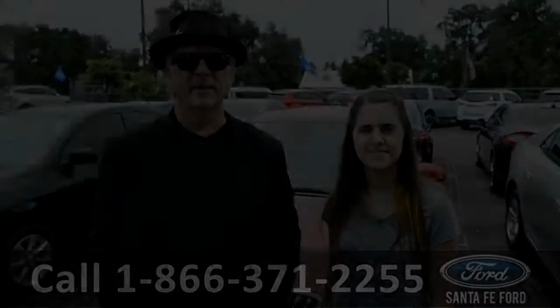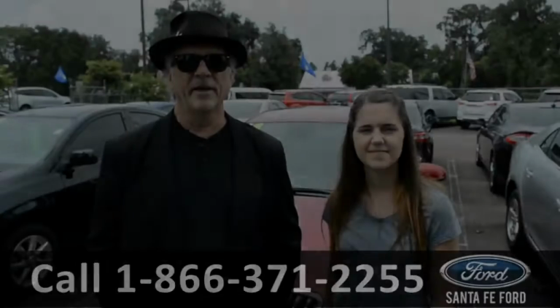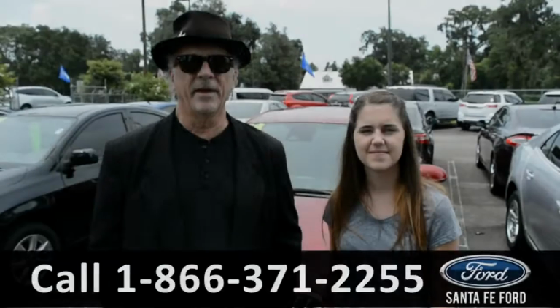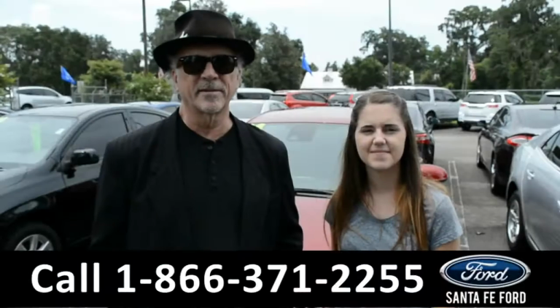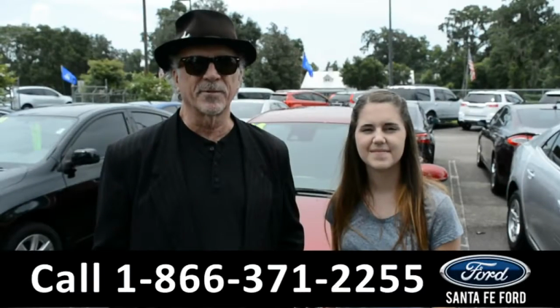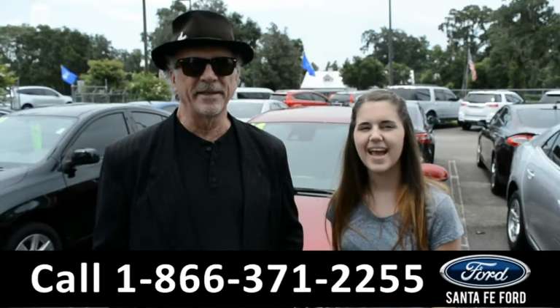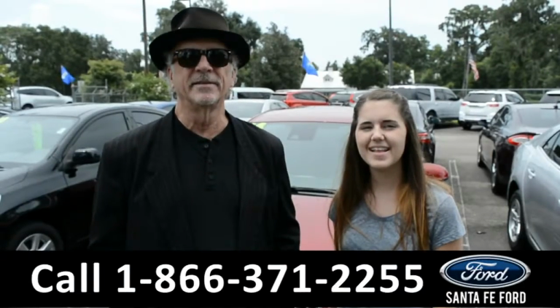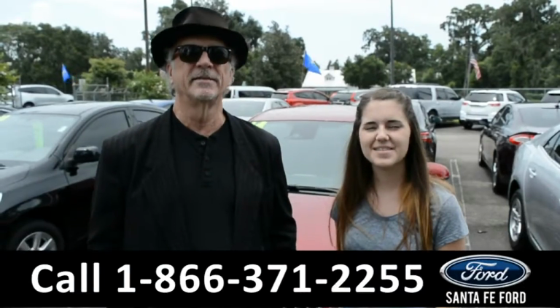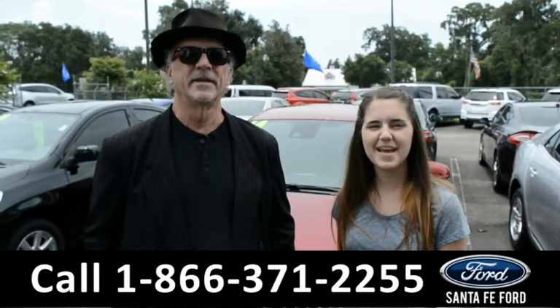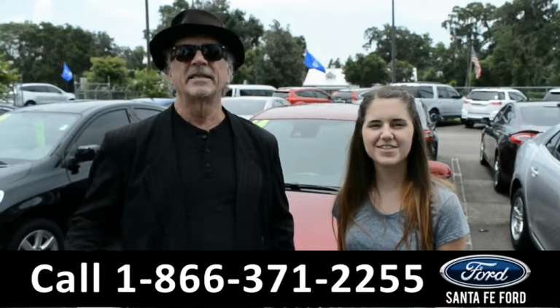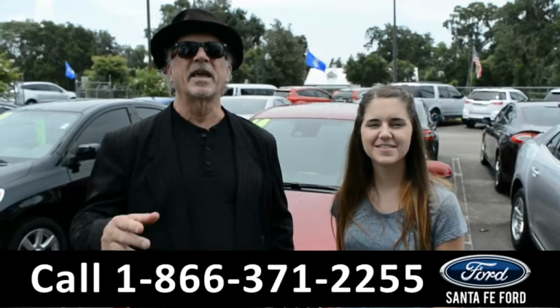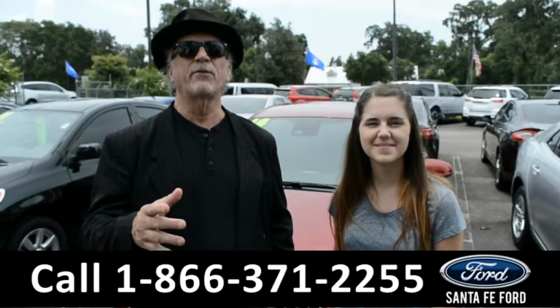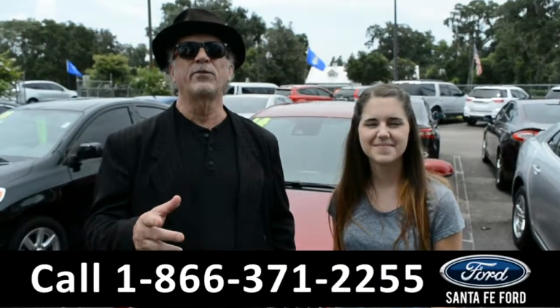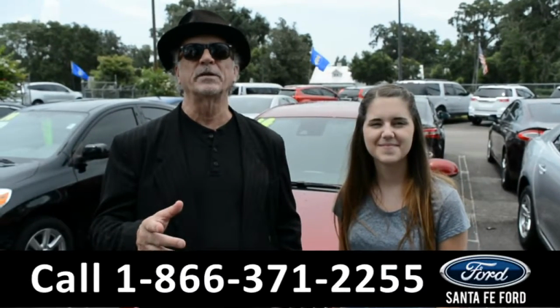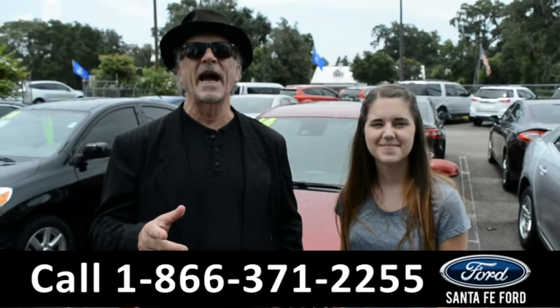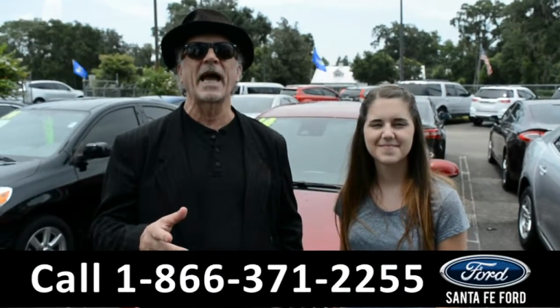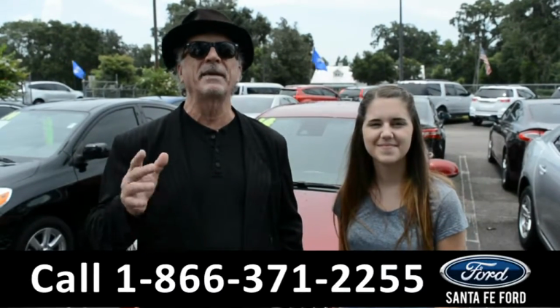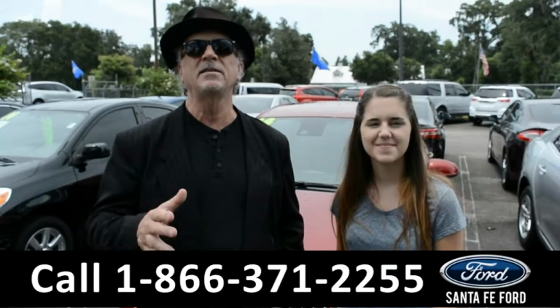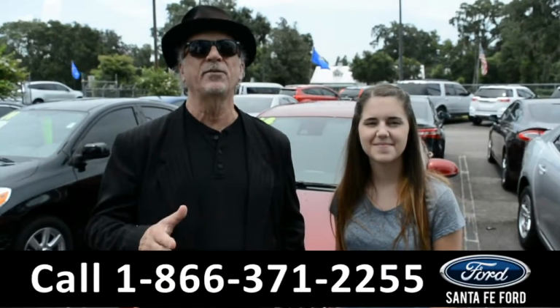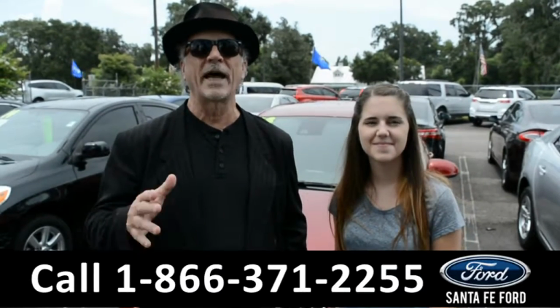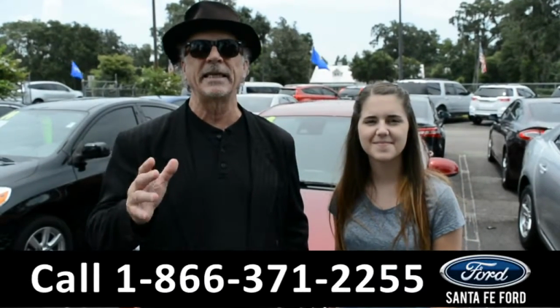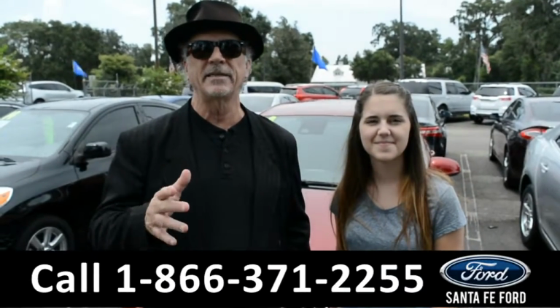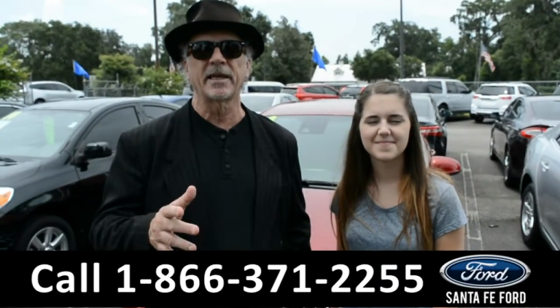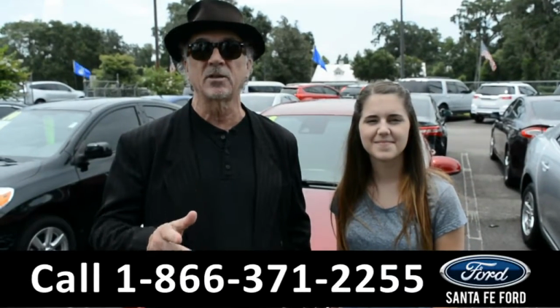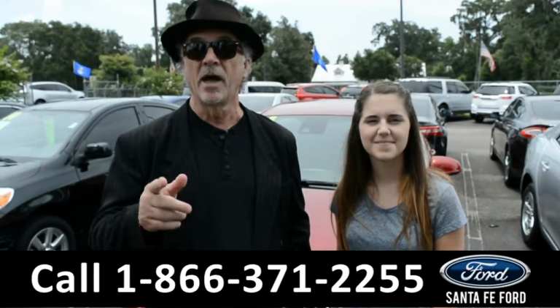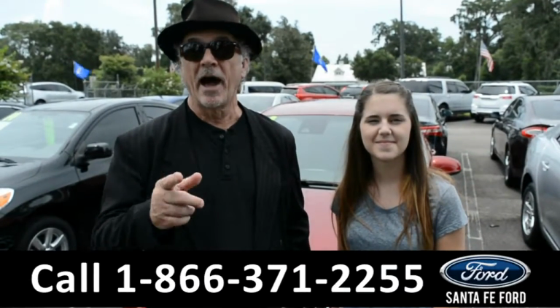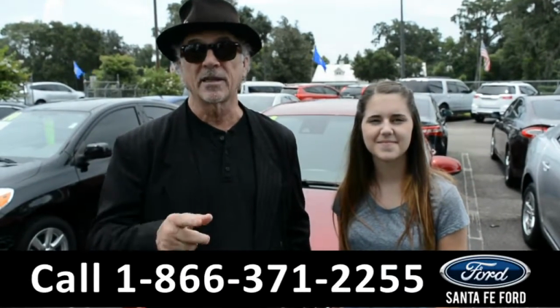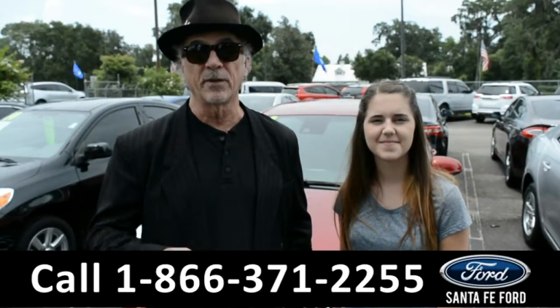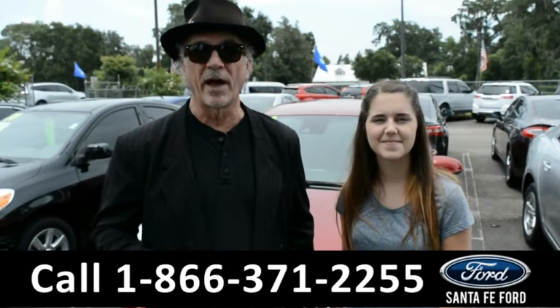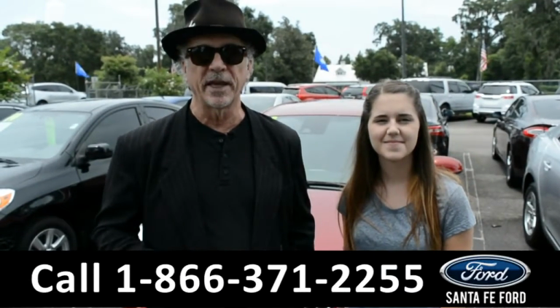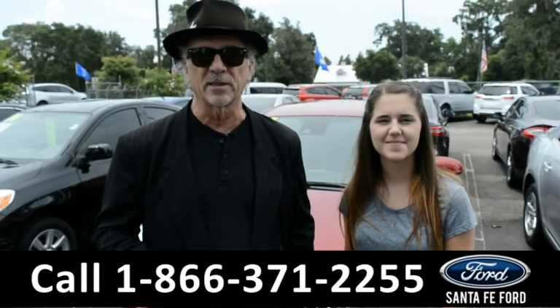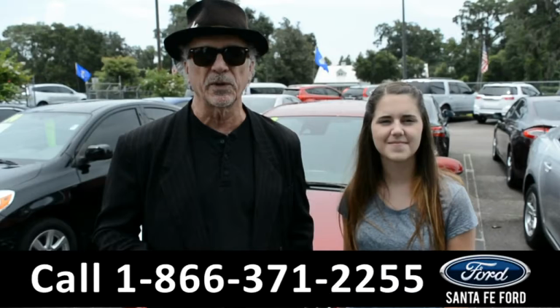Hey, this is Randy and this is Paige. SantaFeFord.com — easy to find, easy to get to — I-75 at exit 399.